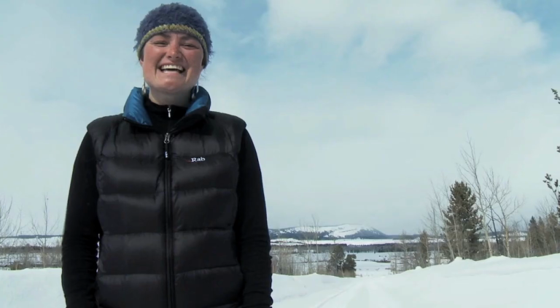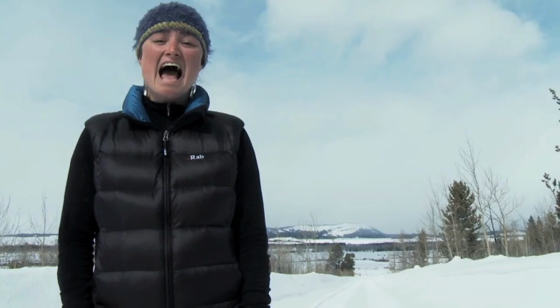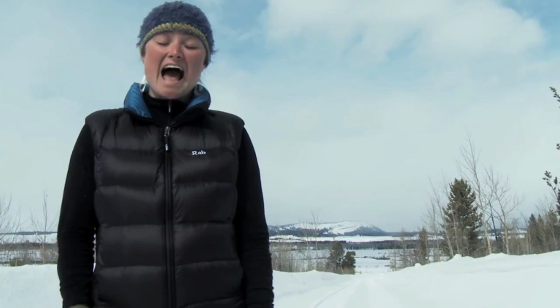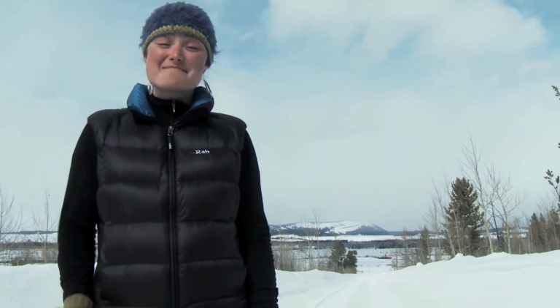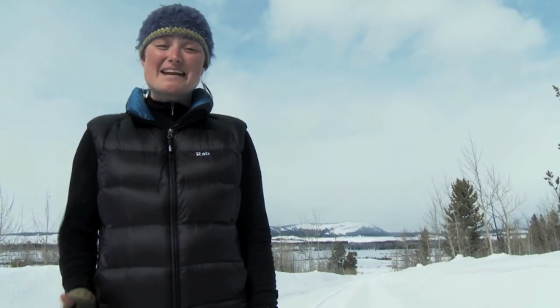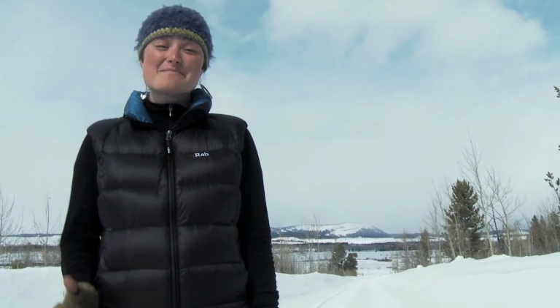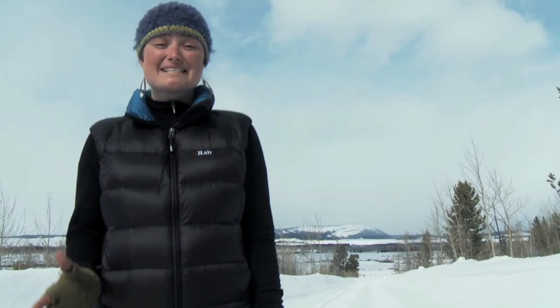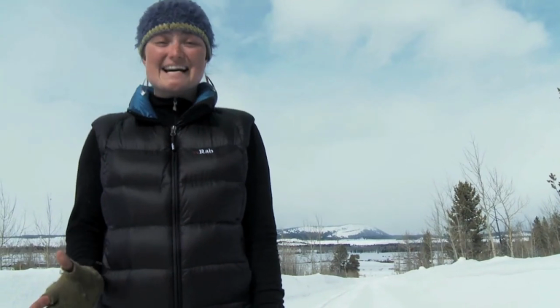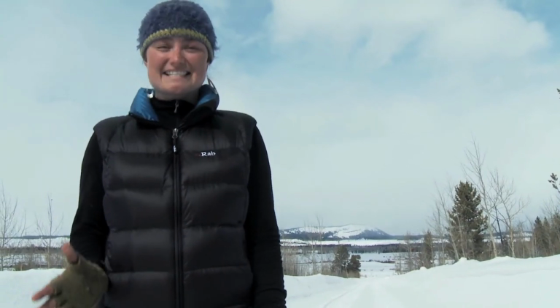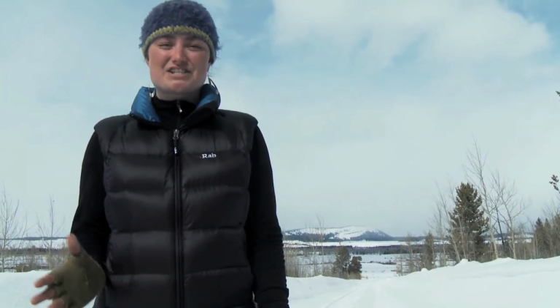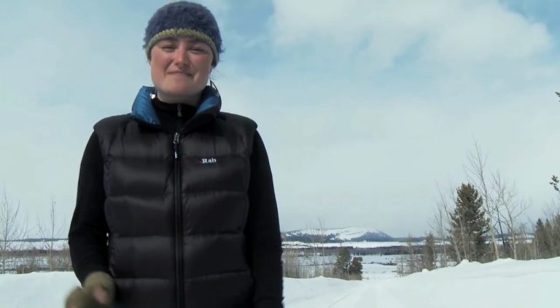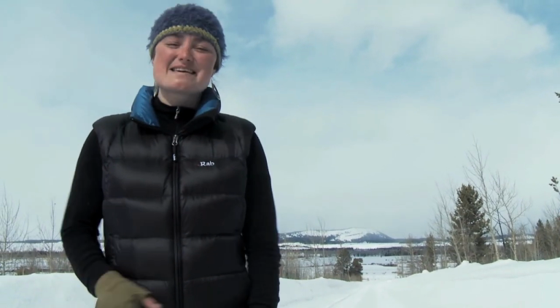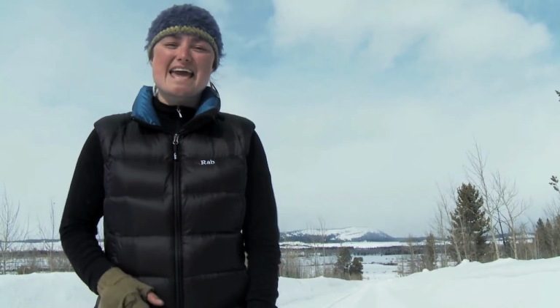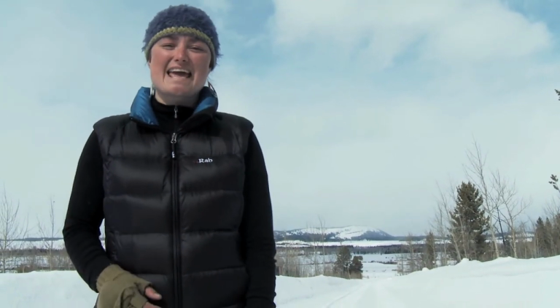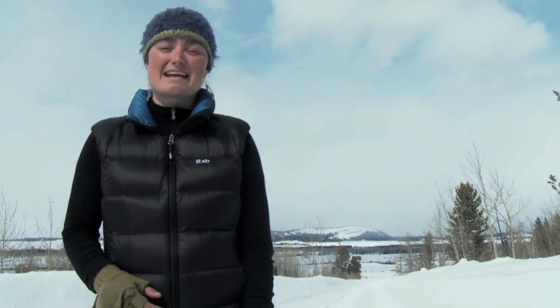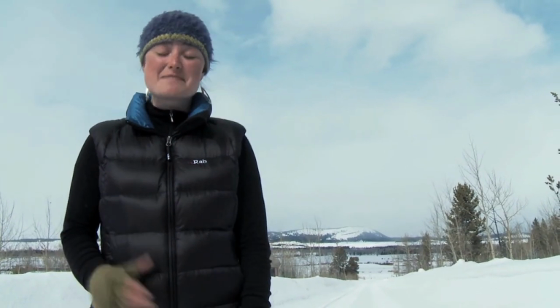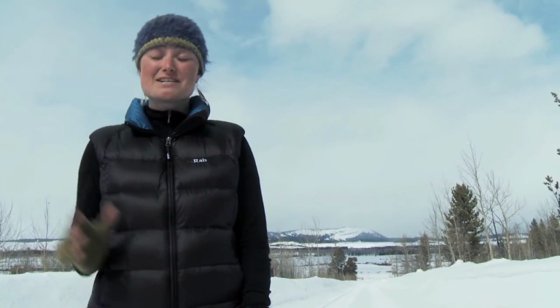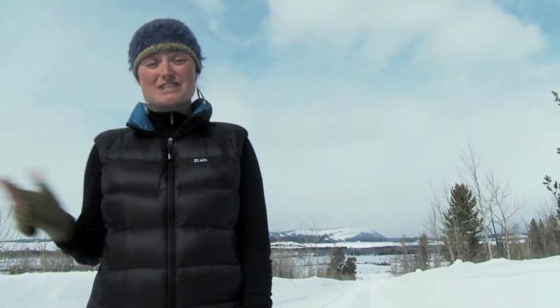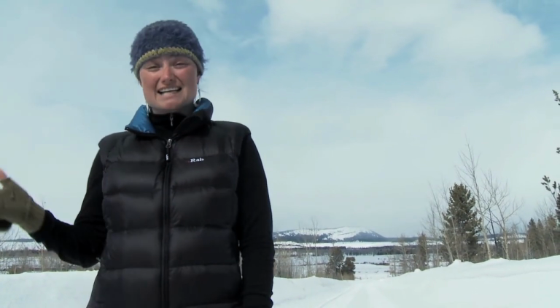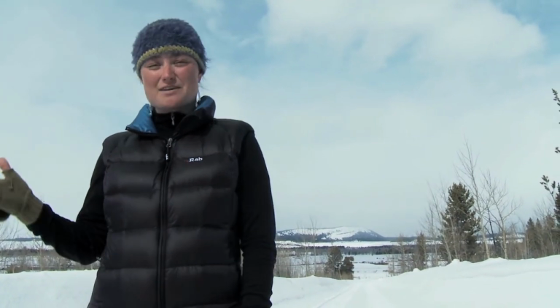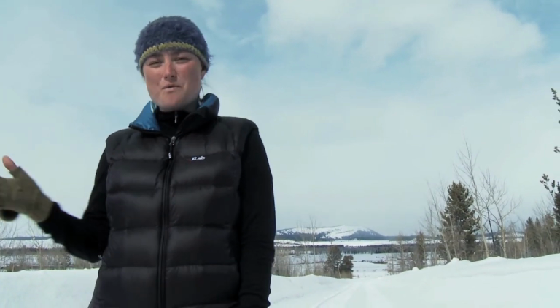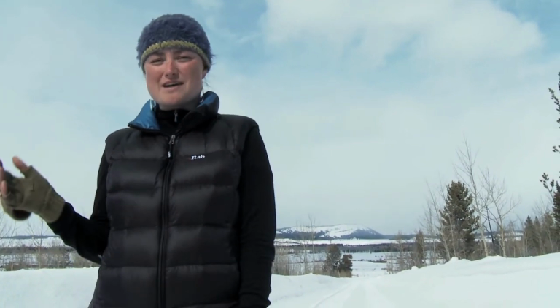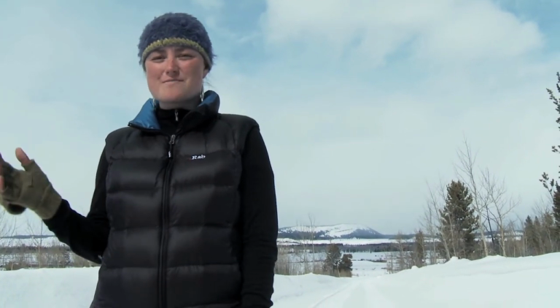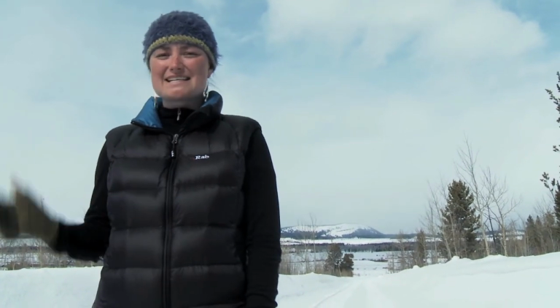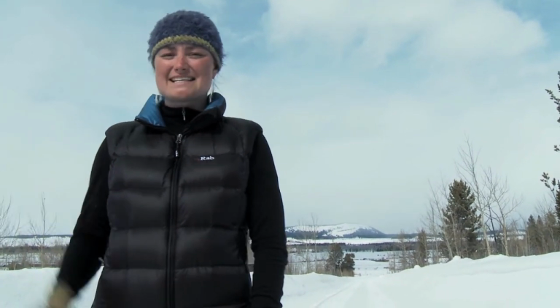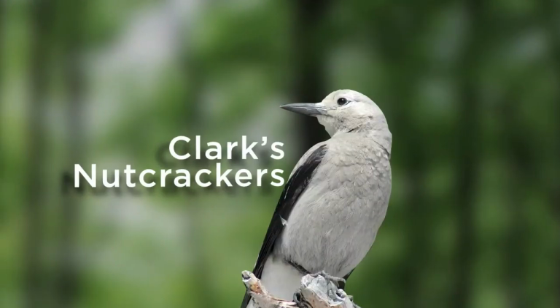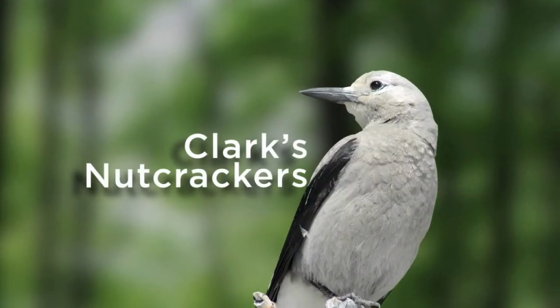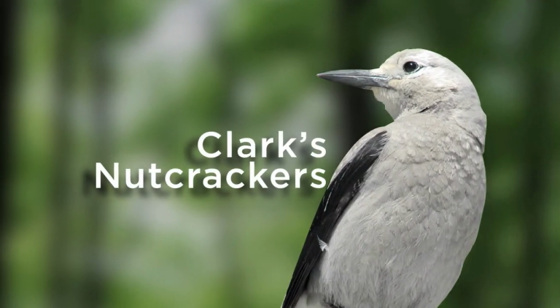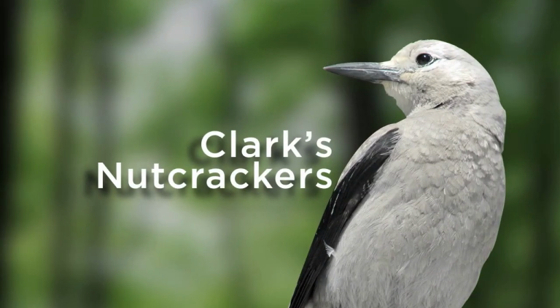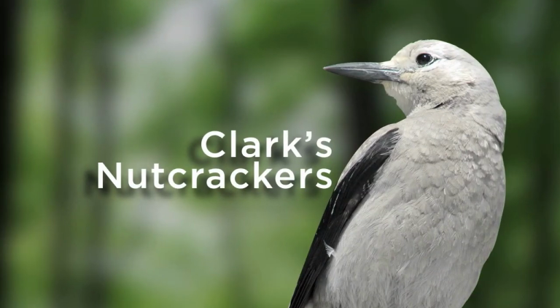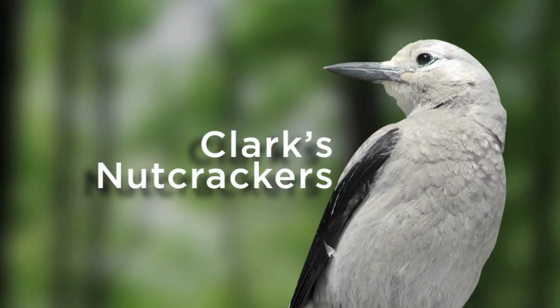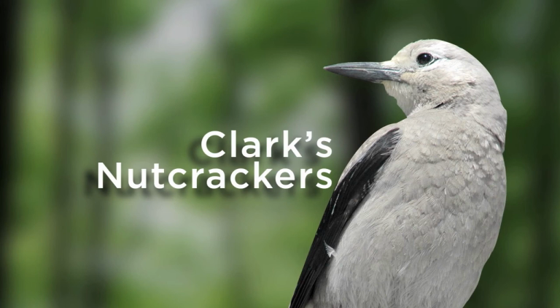Hi, my name is Taza Shamming and I'm here in Jackson Hole, Wyoming studying Clark's Nutcrackers.